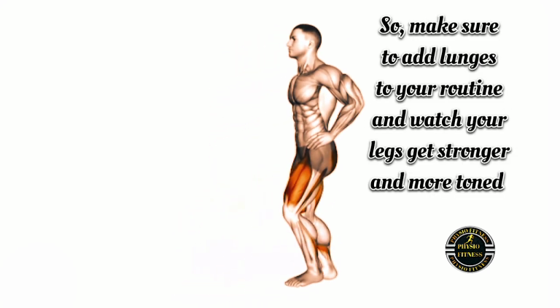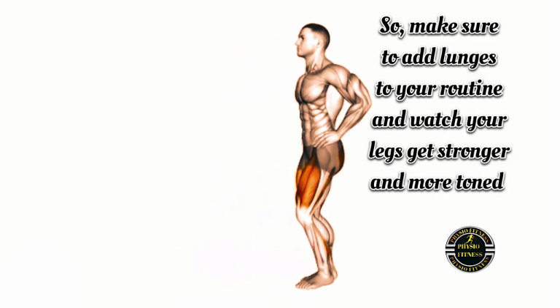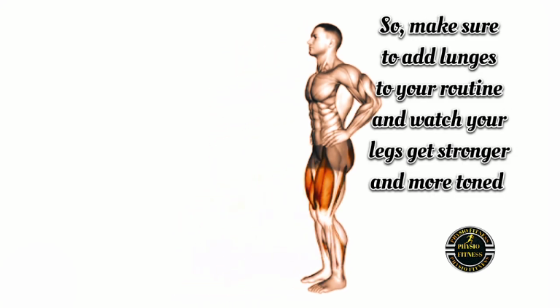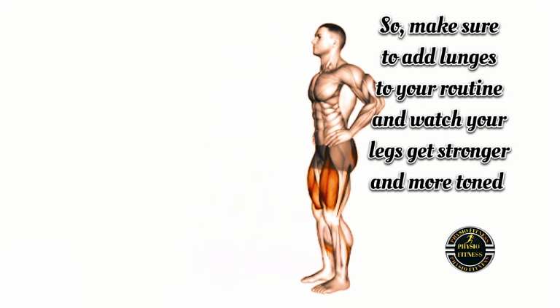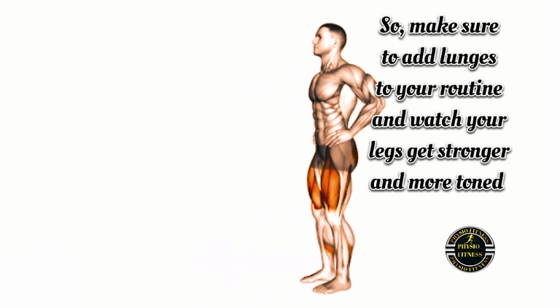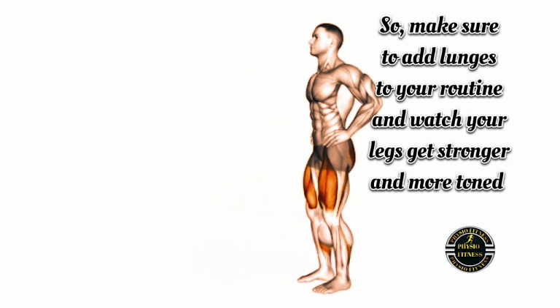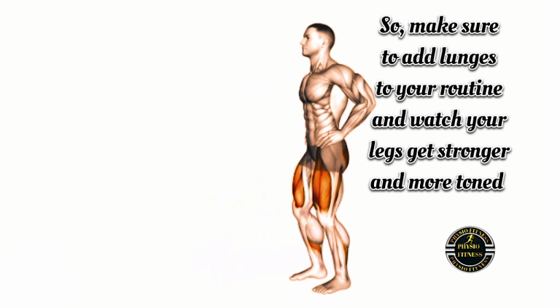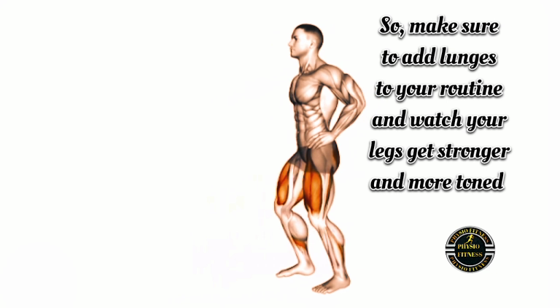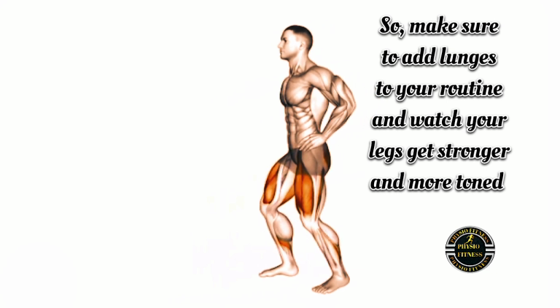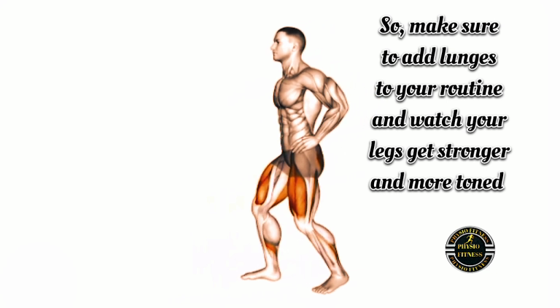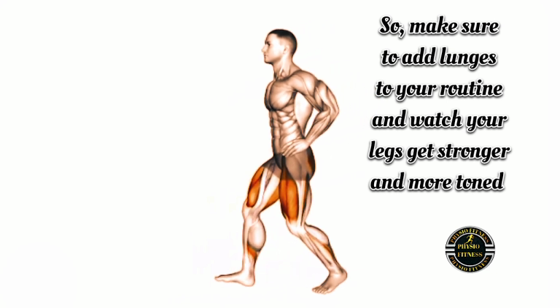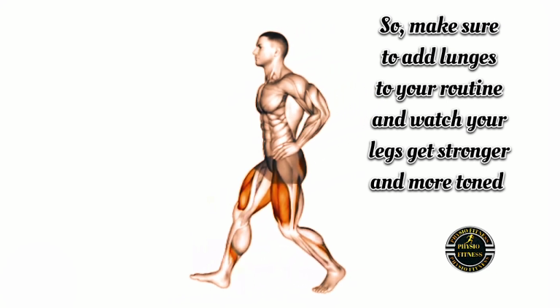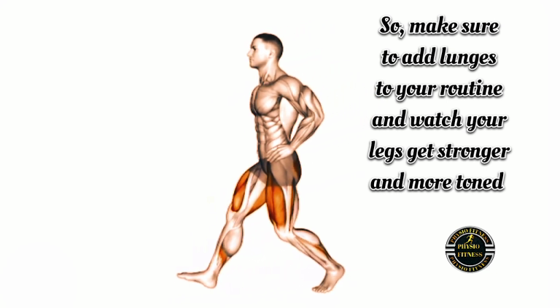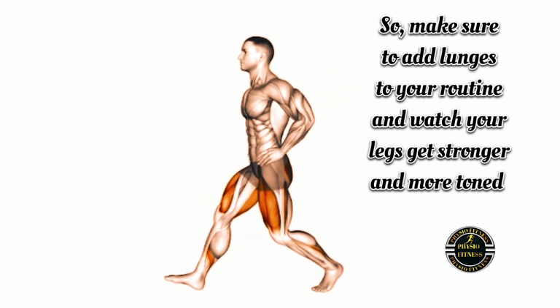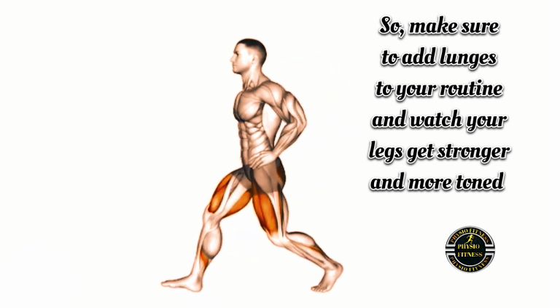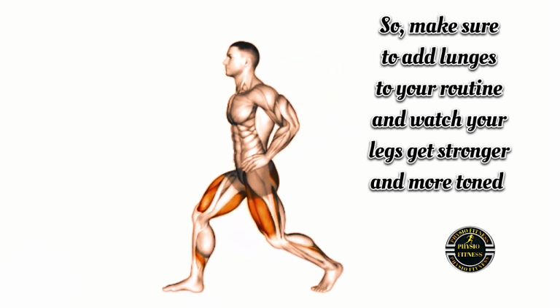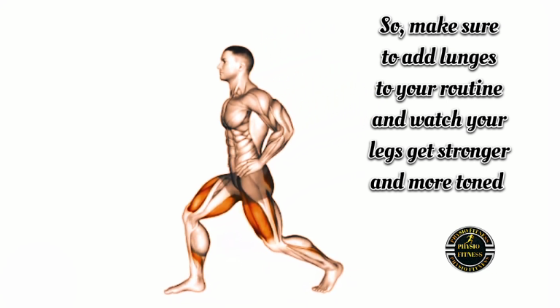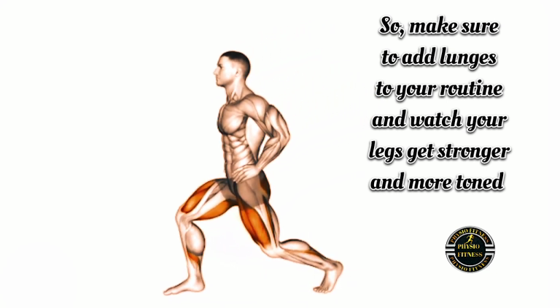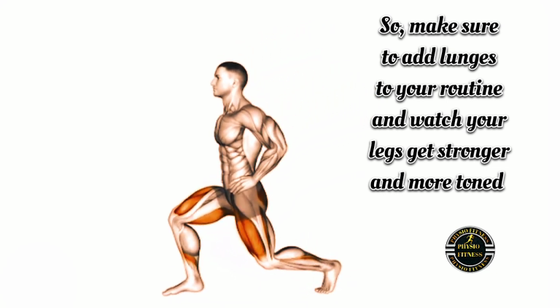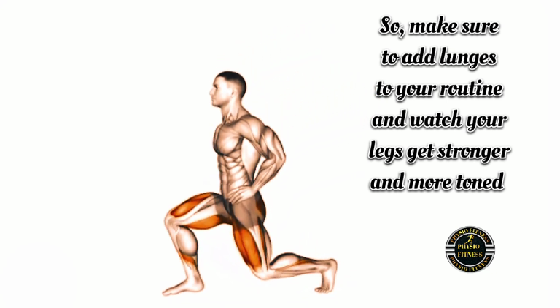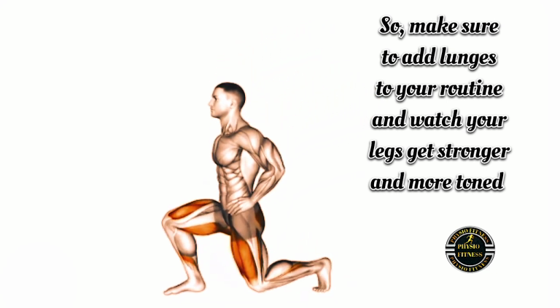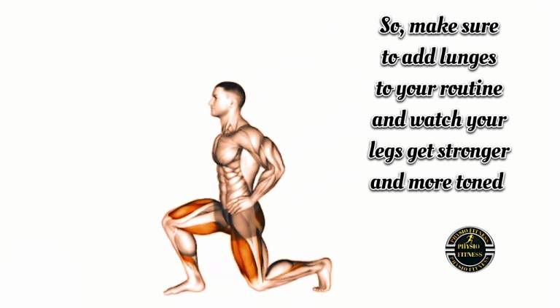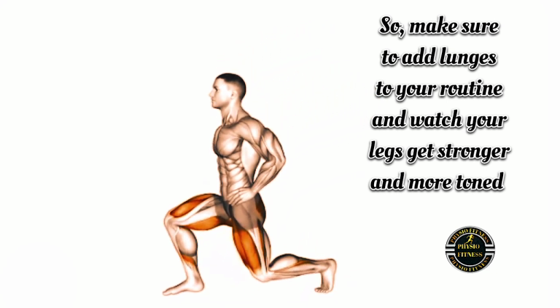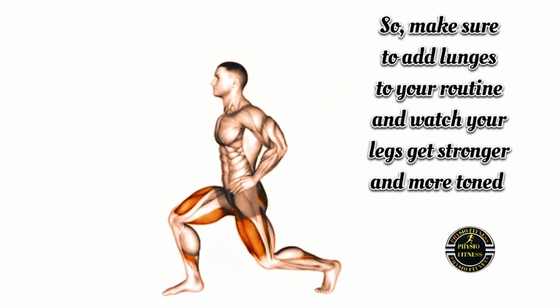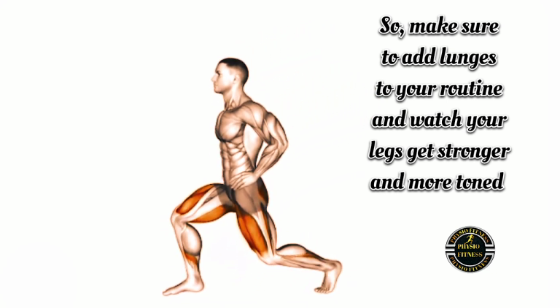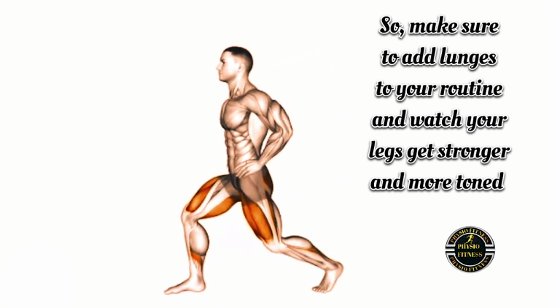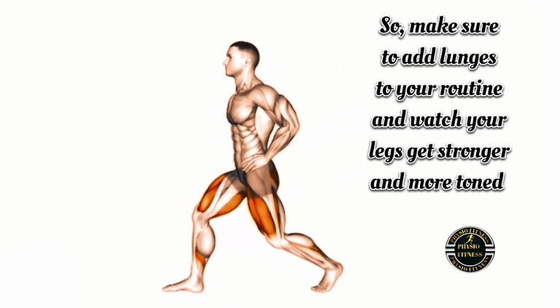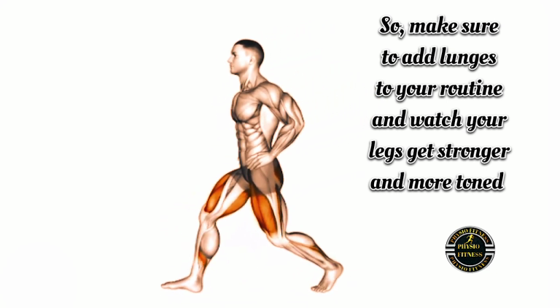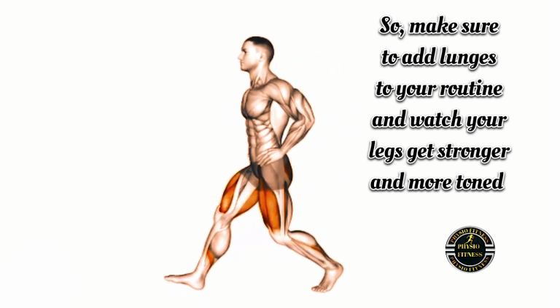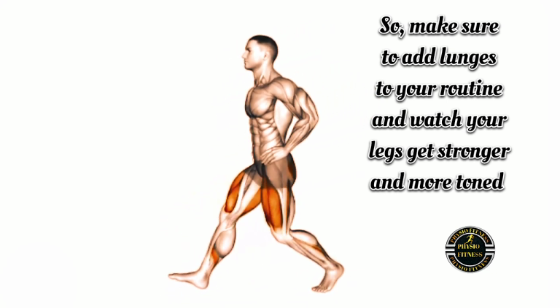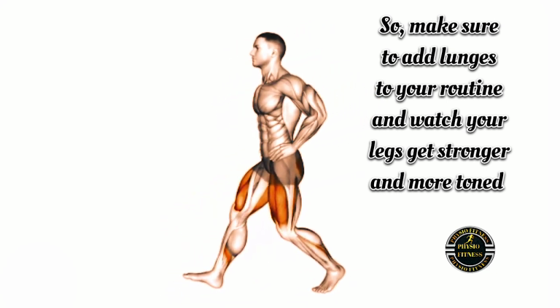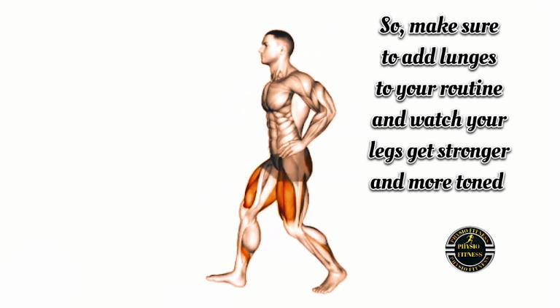Try doing a set on each side to really feel the burn and strengthen your lower body. Make sure to add lunges to your routine and watch your legs get stronger and more toned.